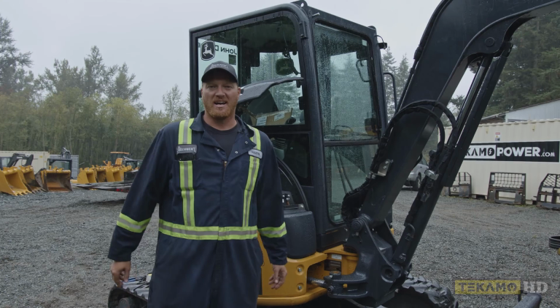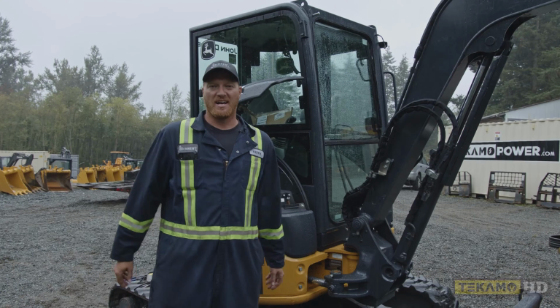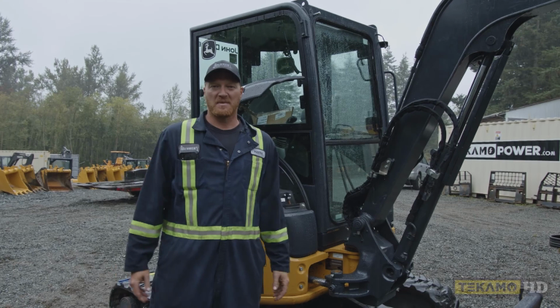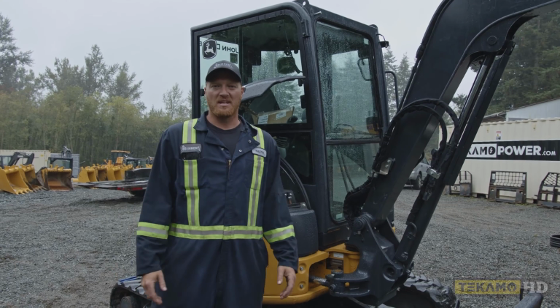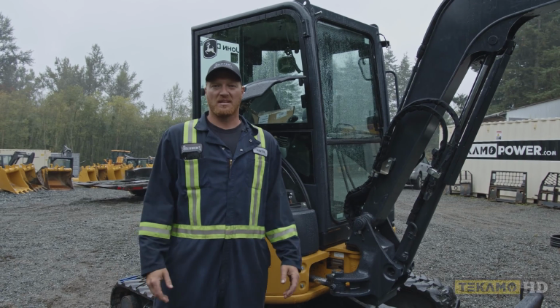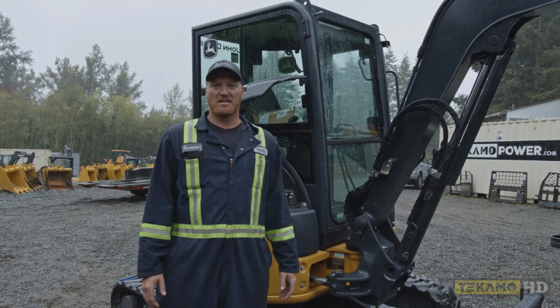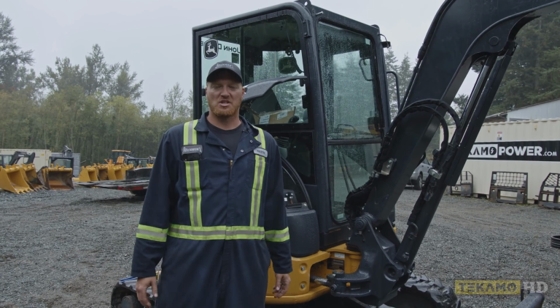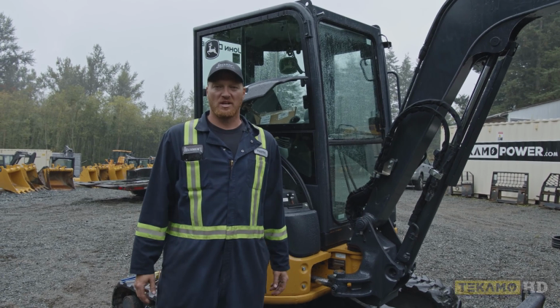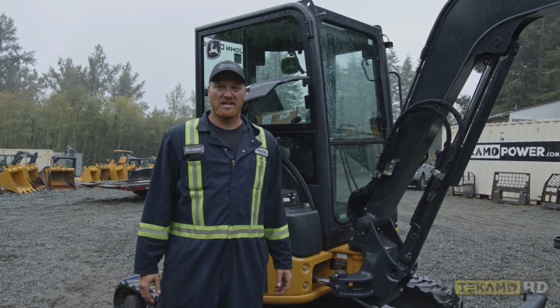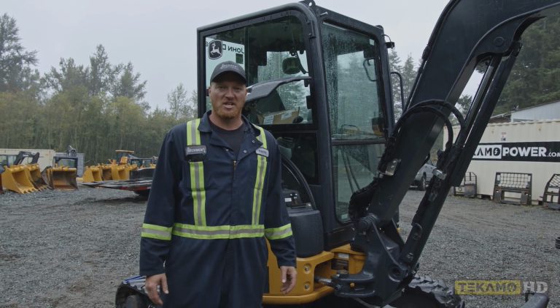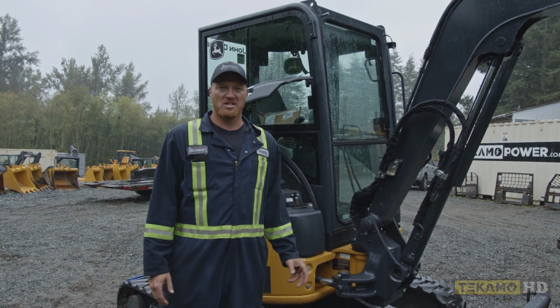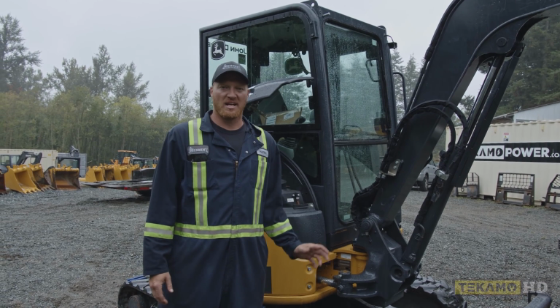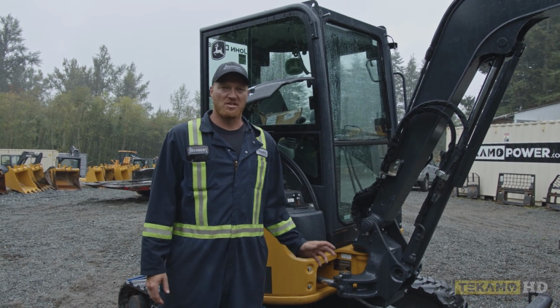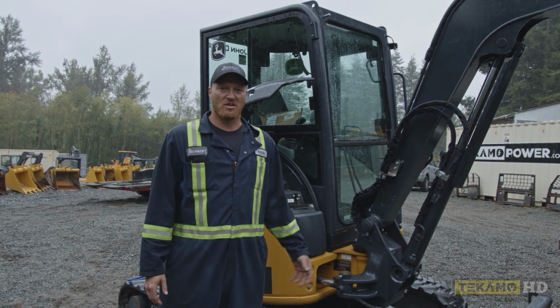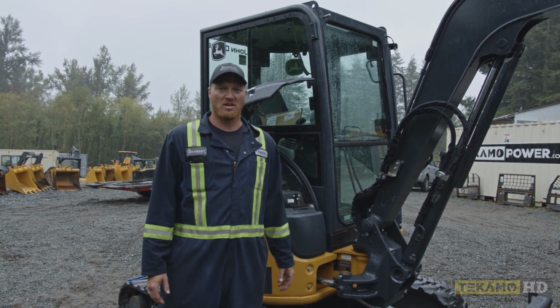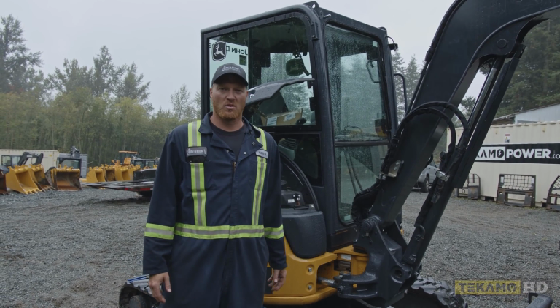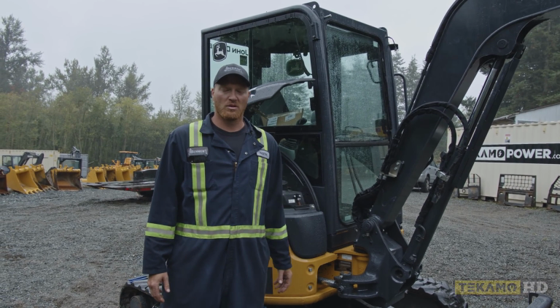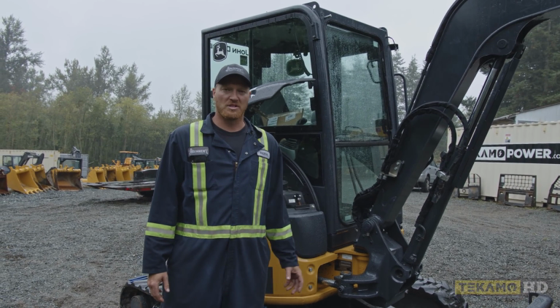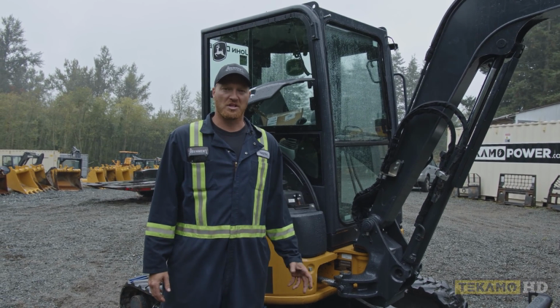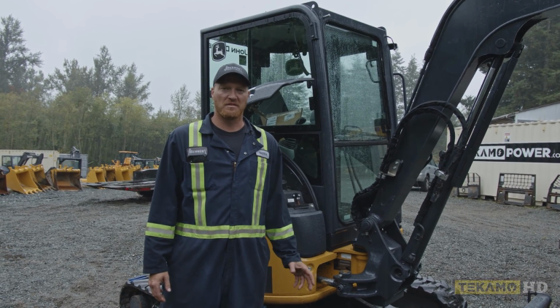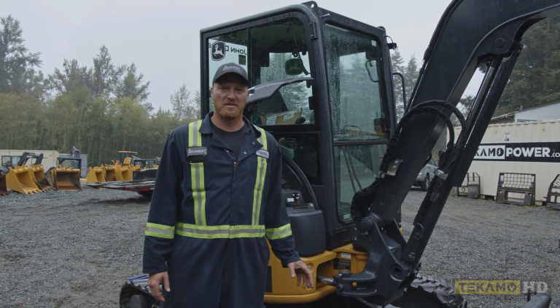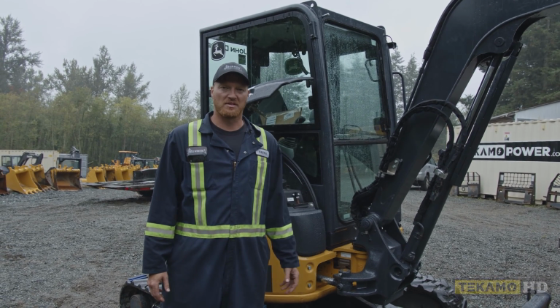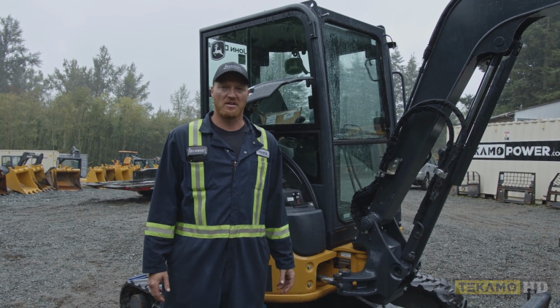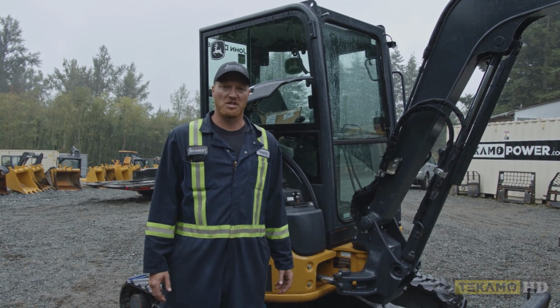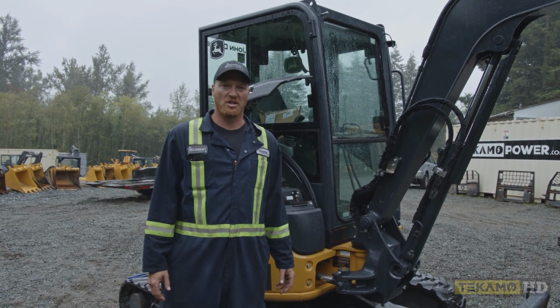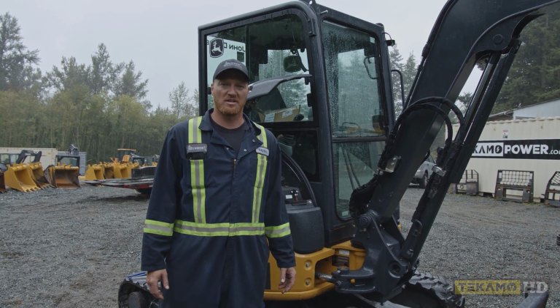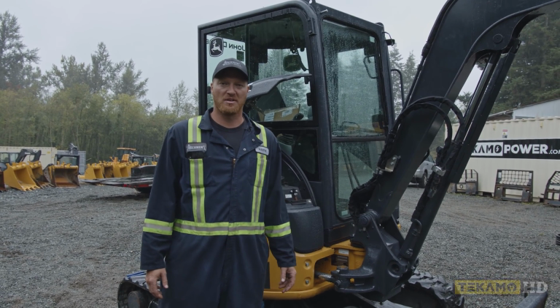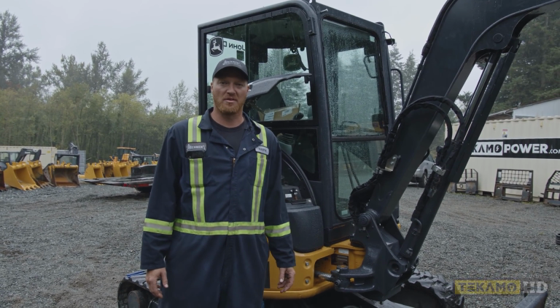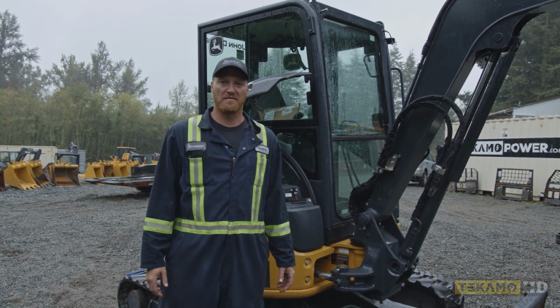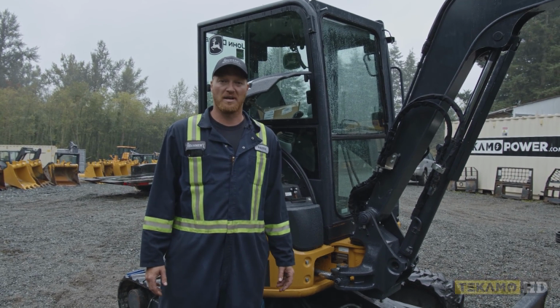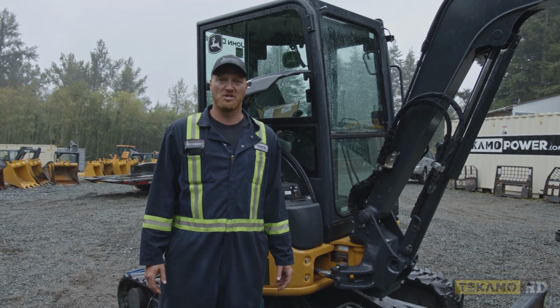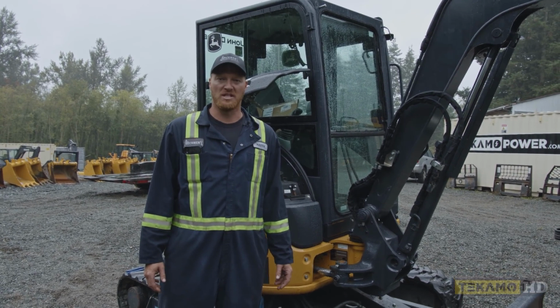Hi, I'm Keith and I'm going to show you how to change the hydraulic oil return filter on a John Deere 35G.